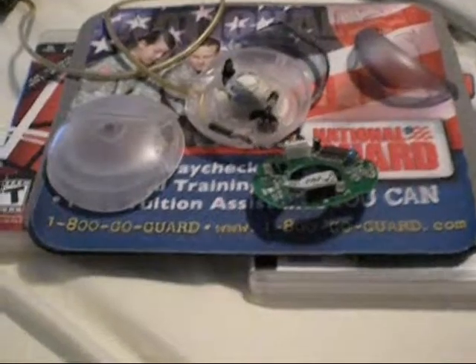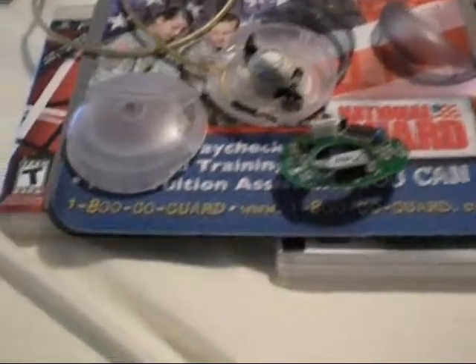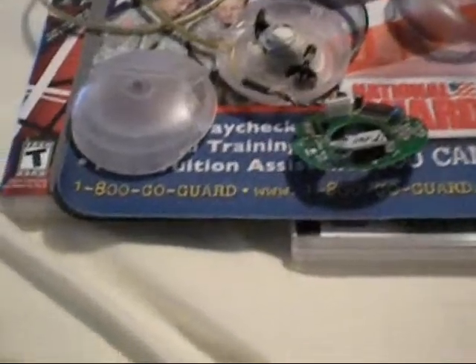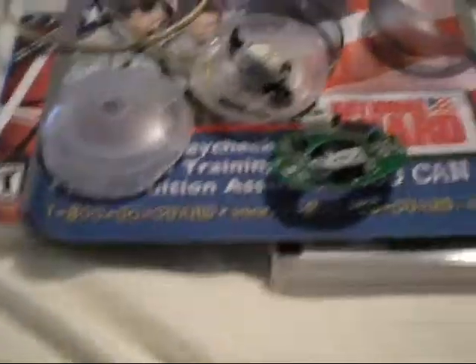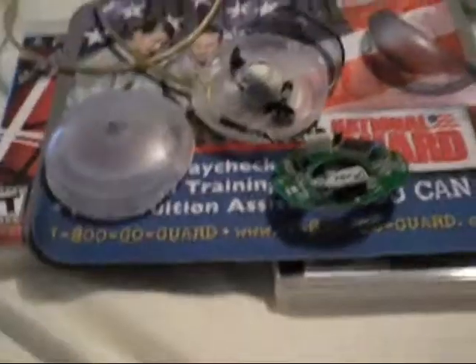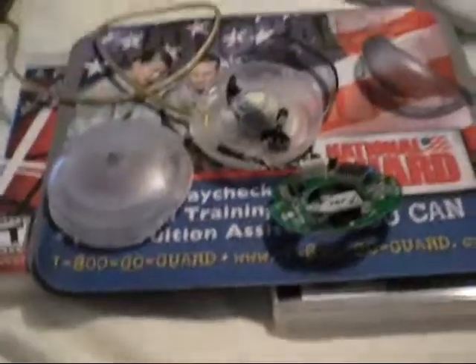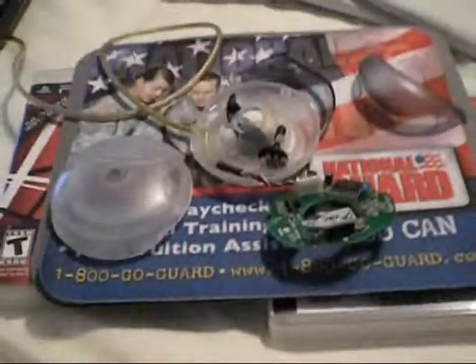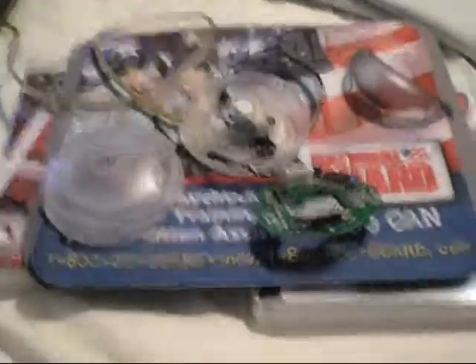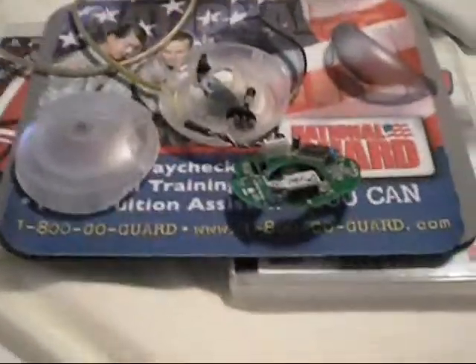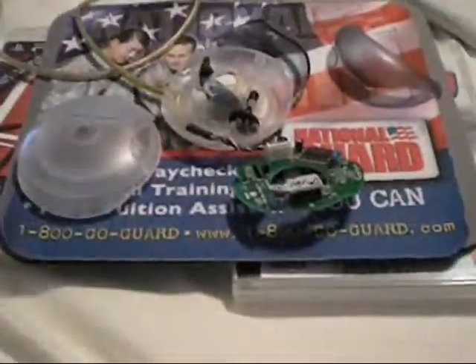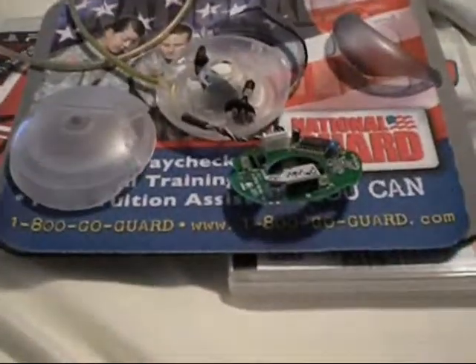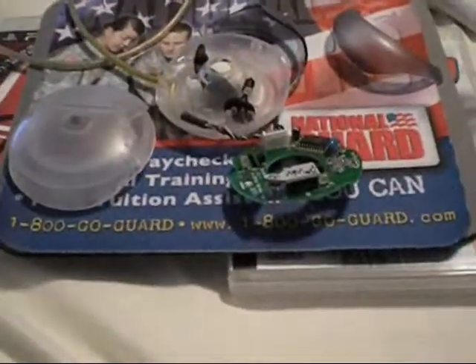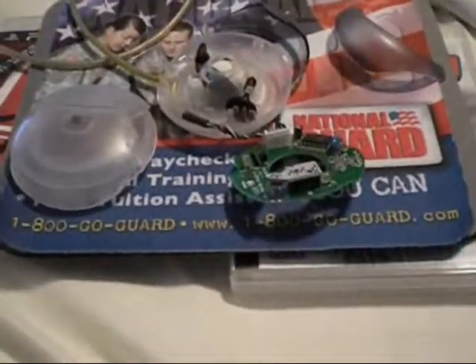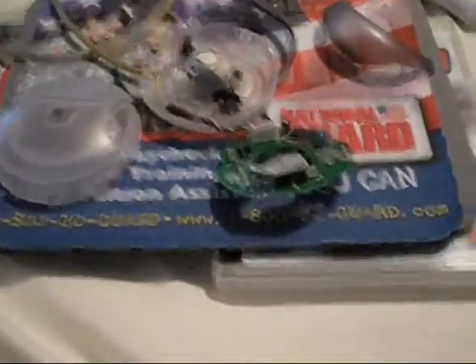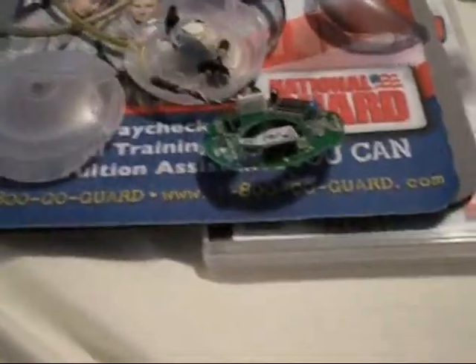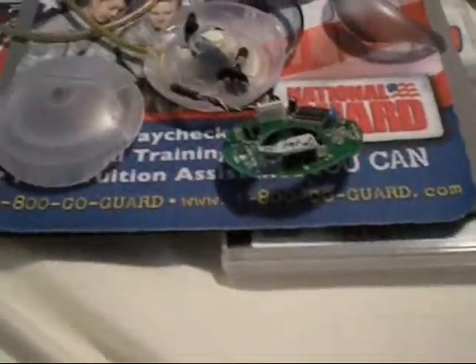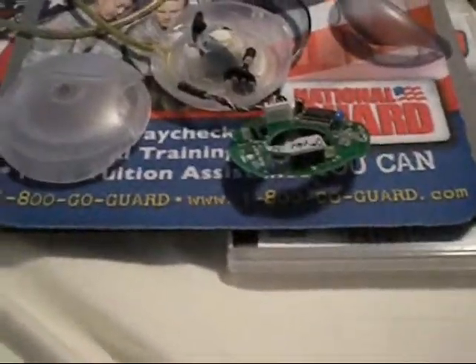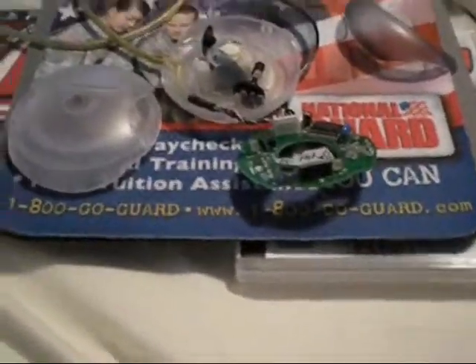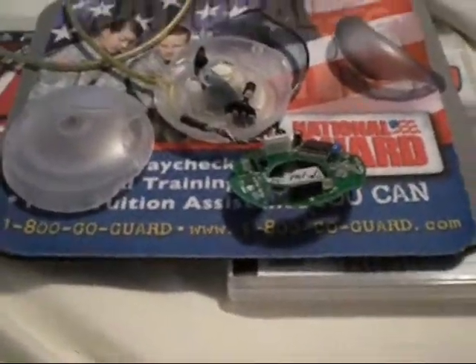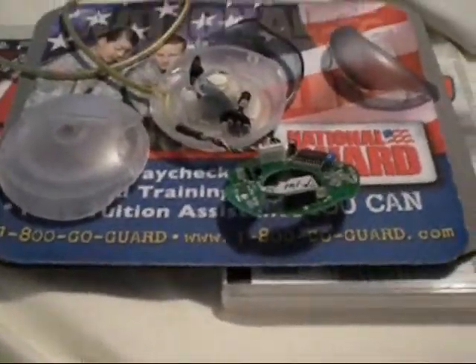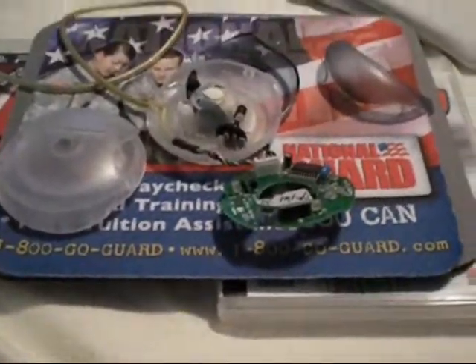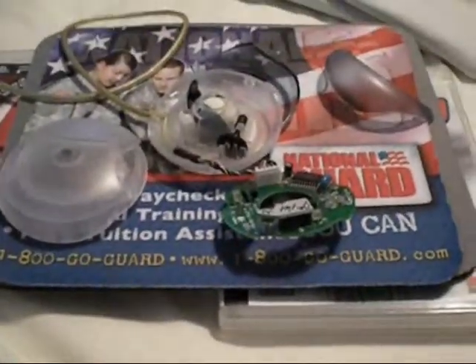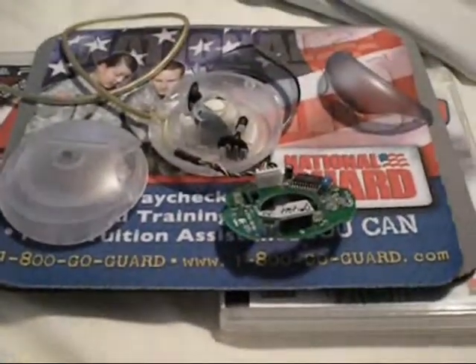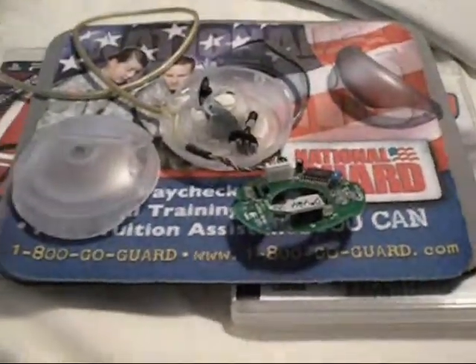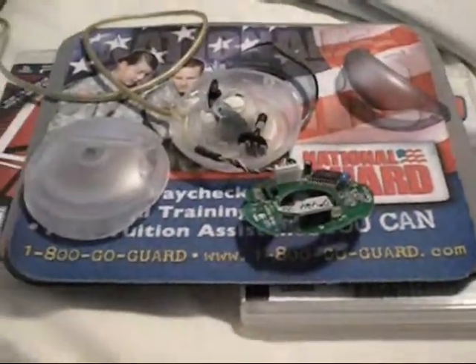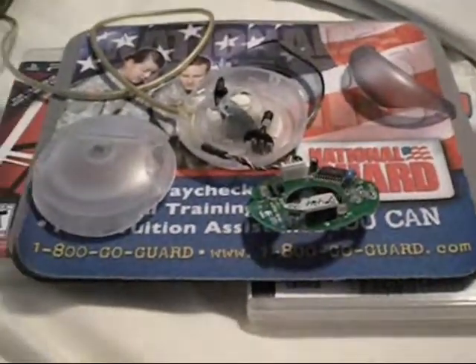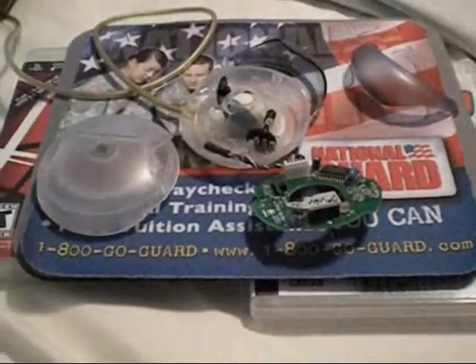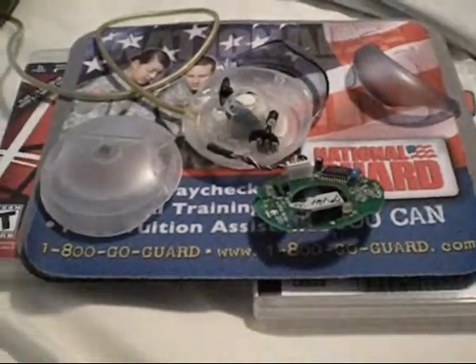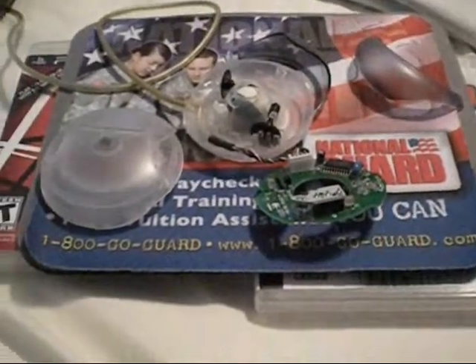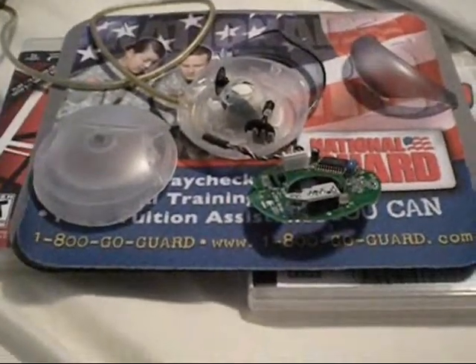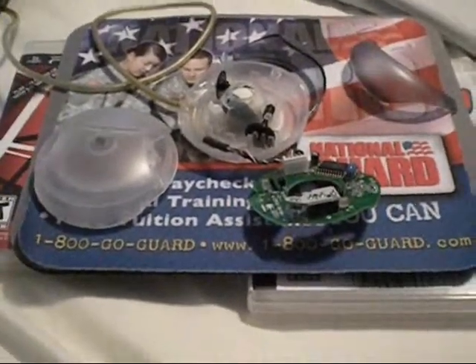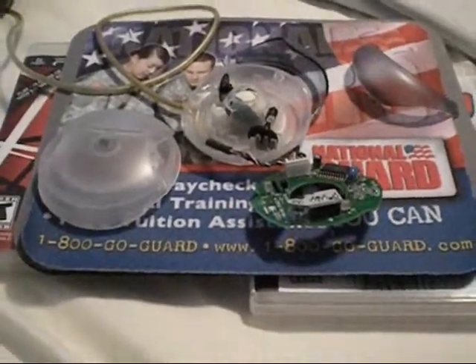I was given this from my school, and I didn't even understand why they had this one. We don't even use Macs.